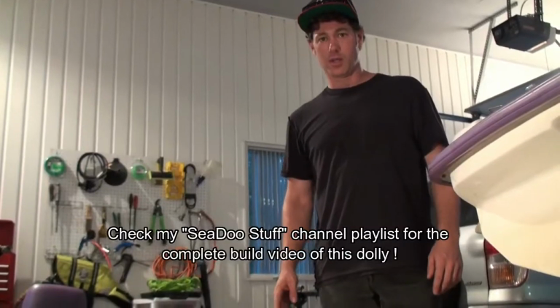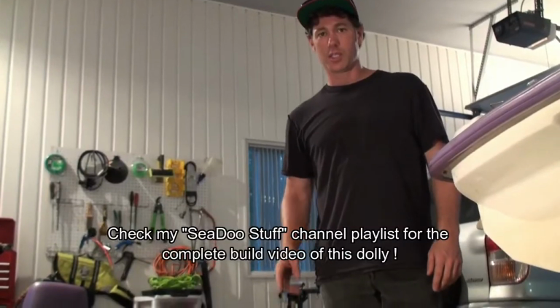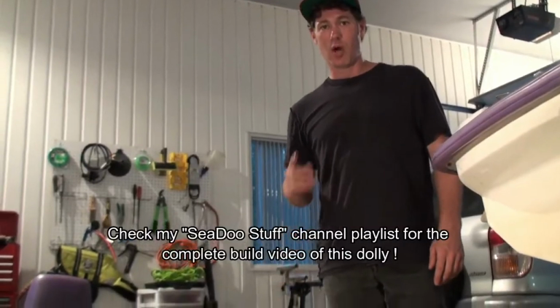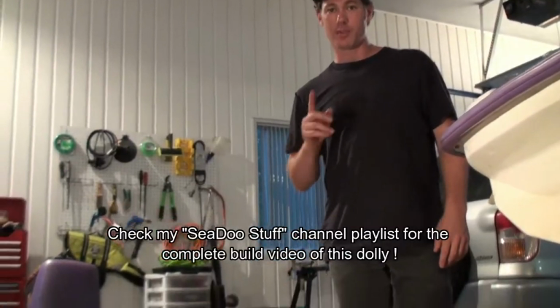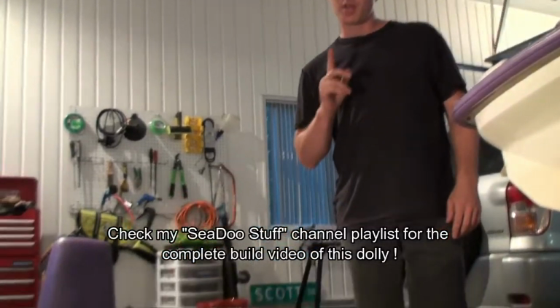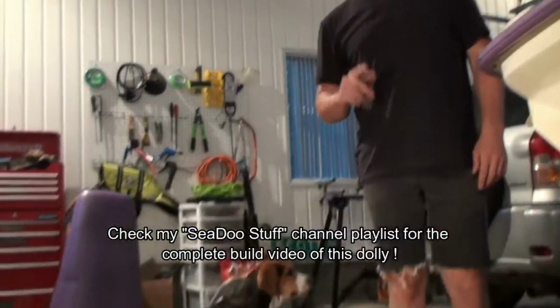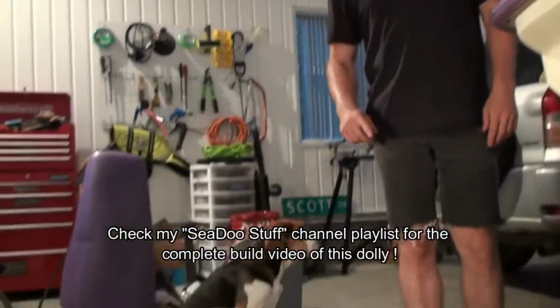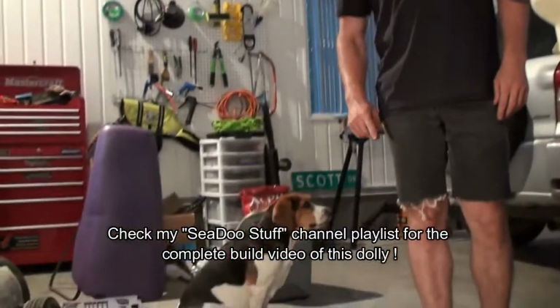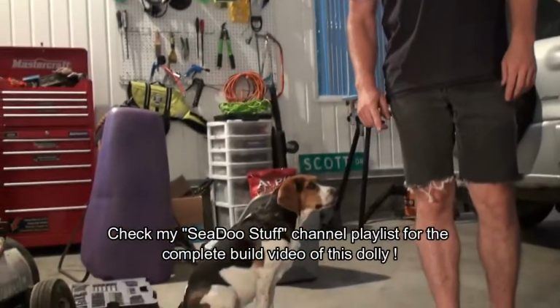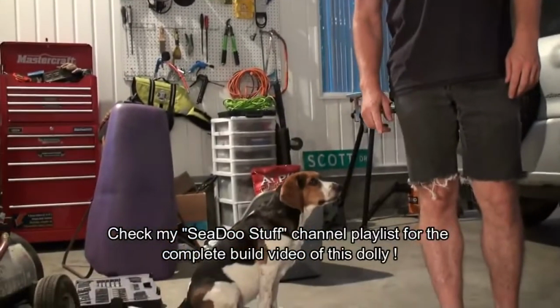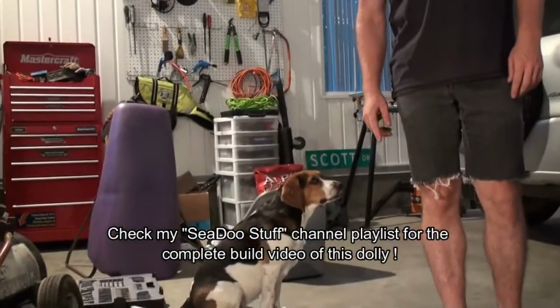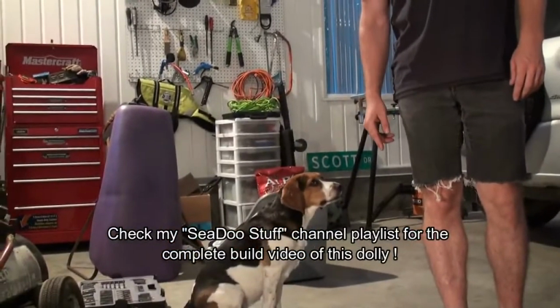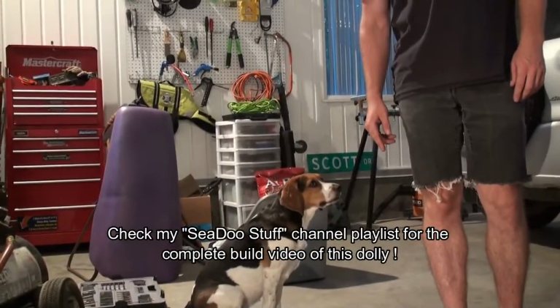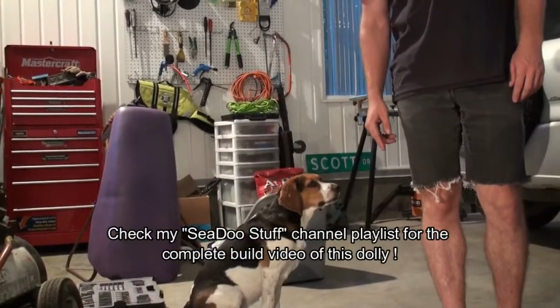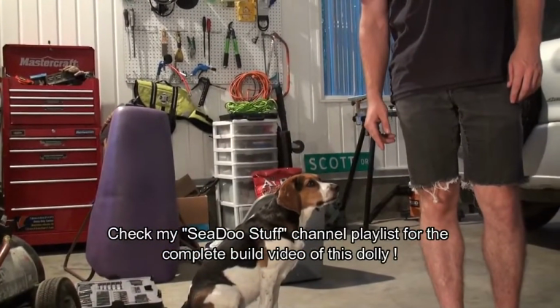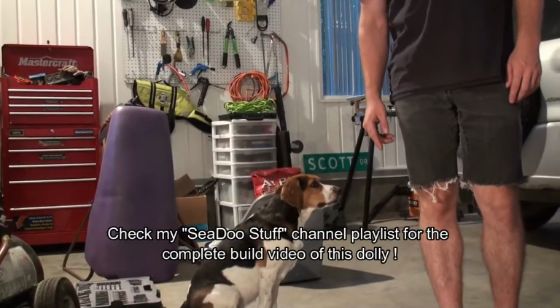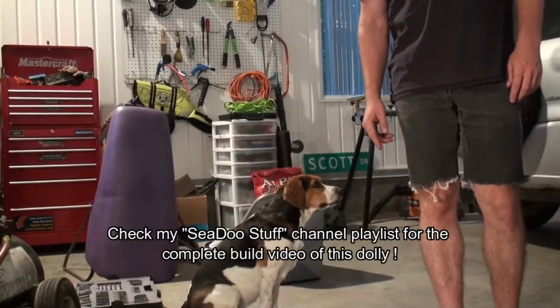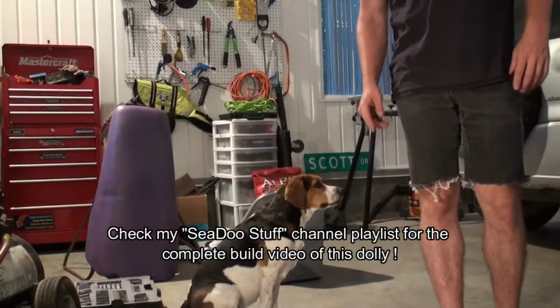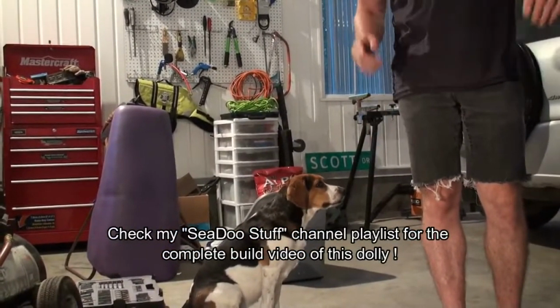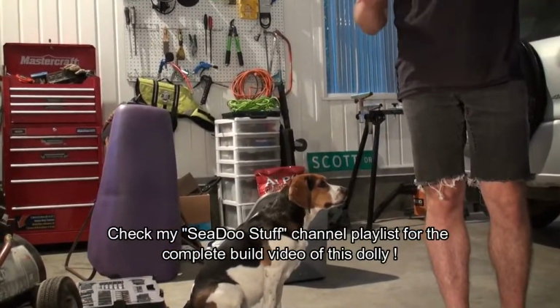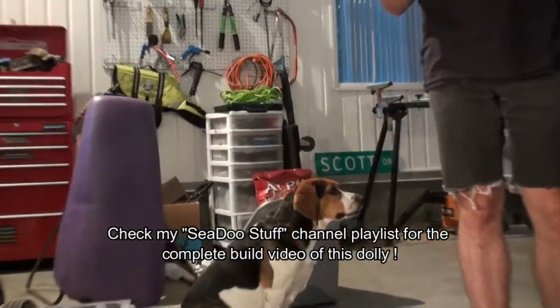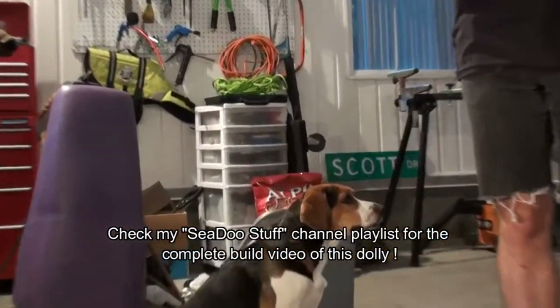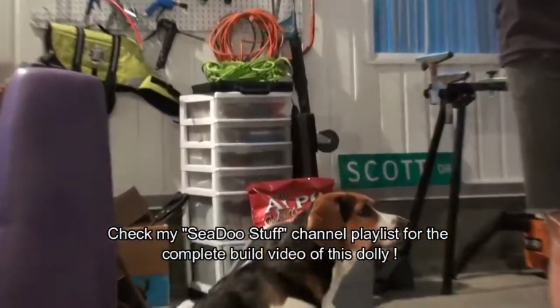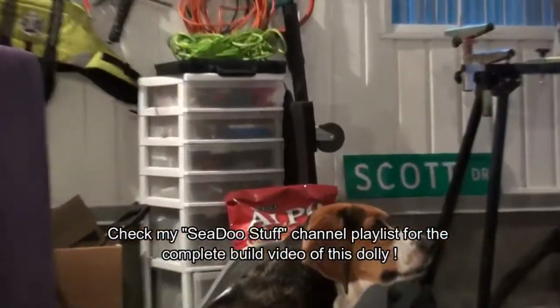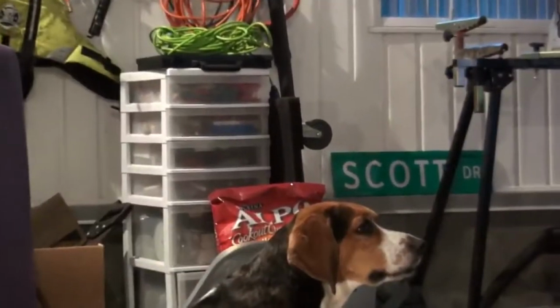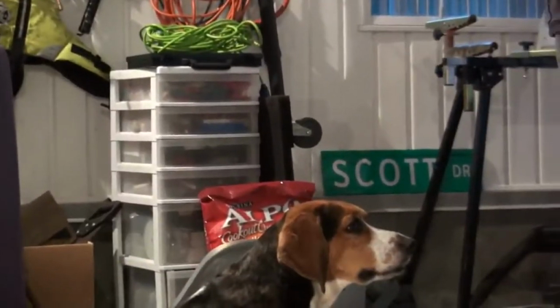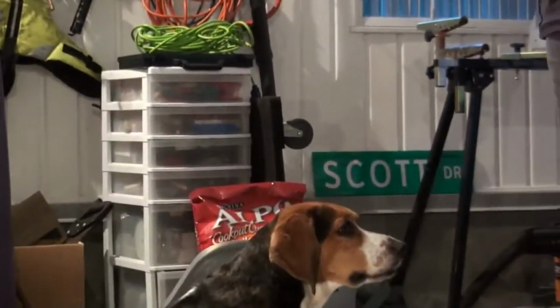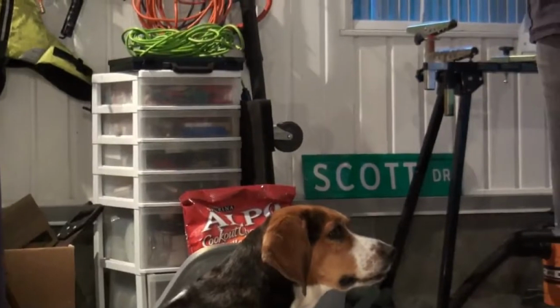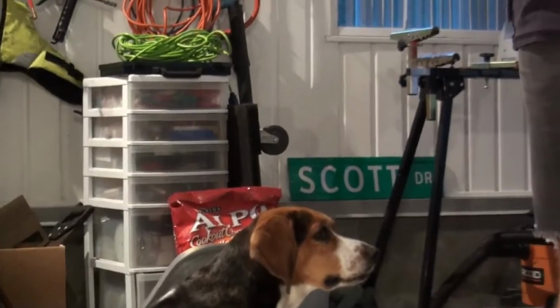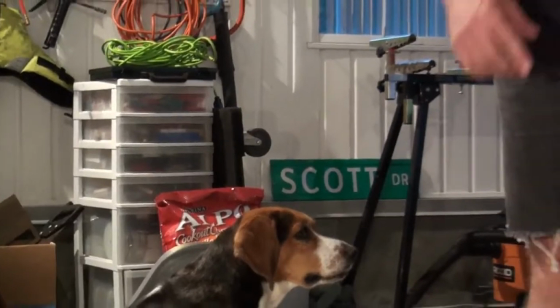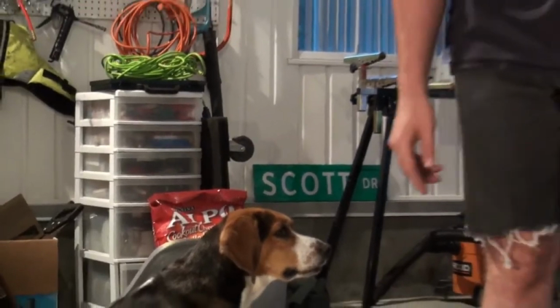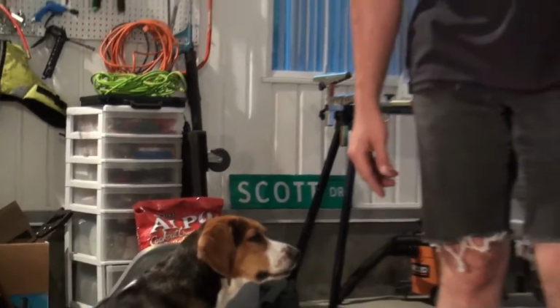Ottawa Scotty here. I just wanted to give you a quick update on my Sea-Doo Dolly build.